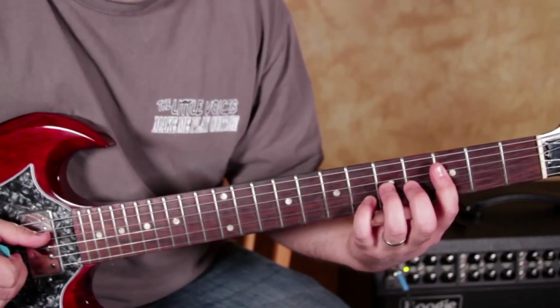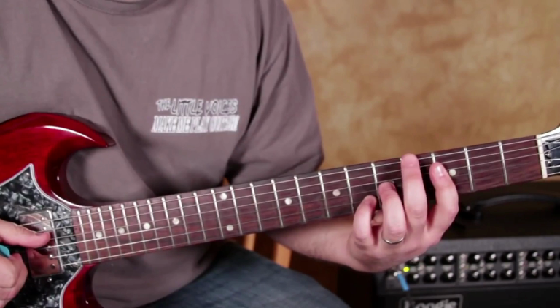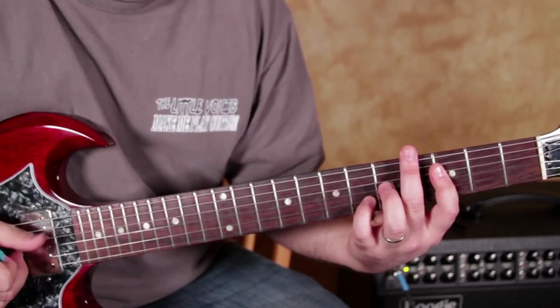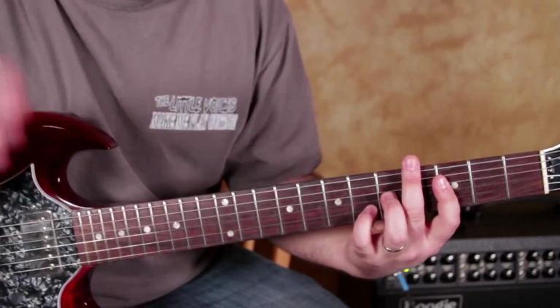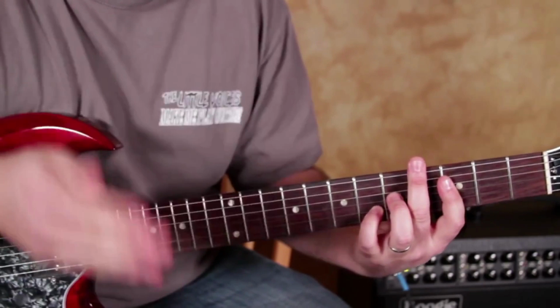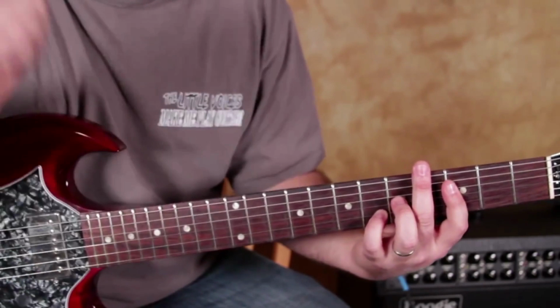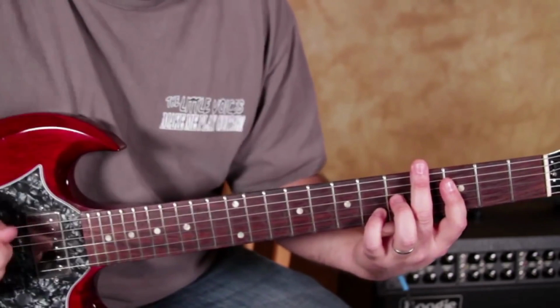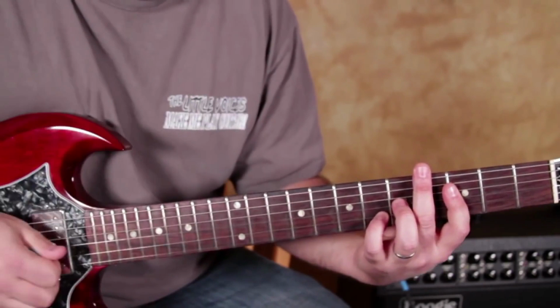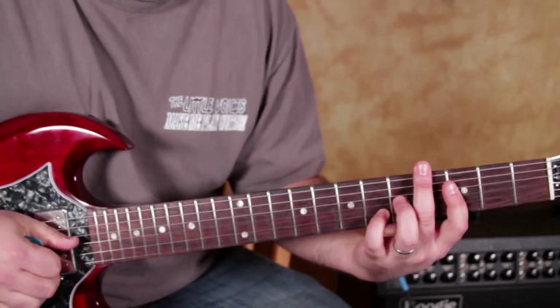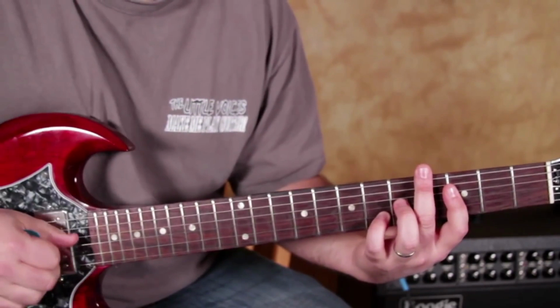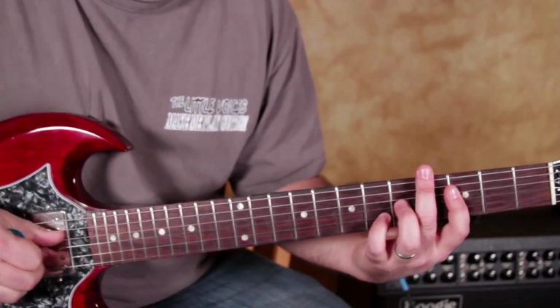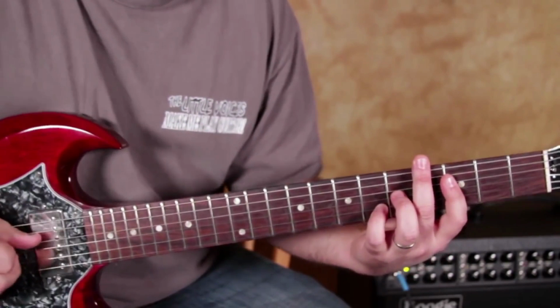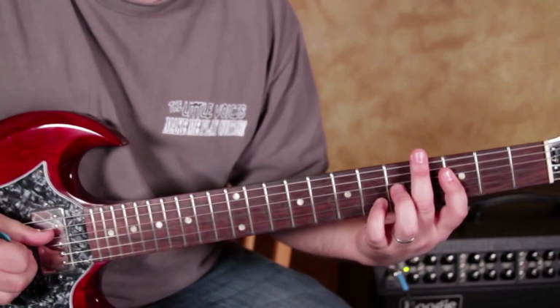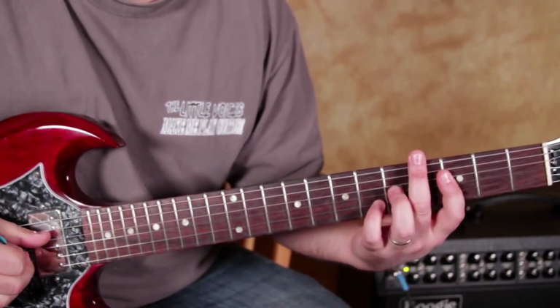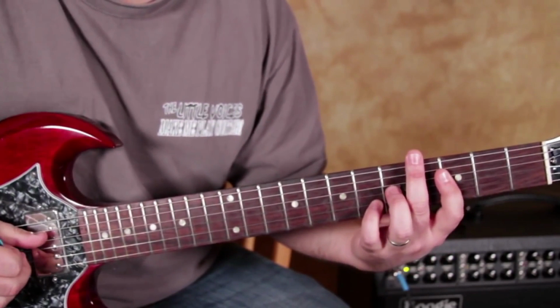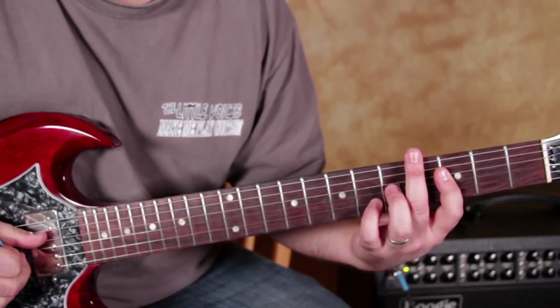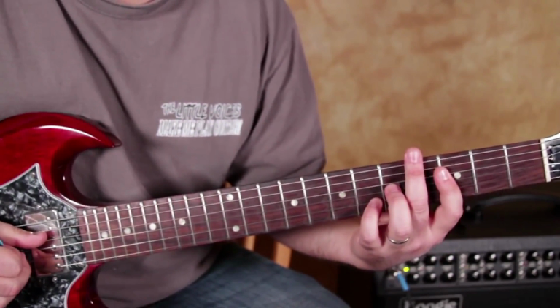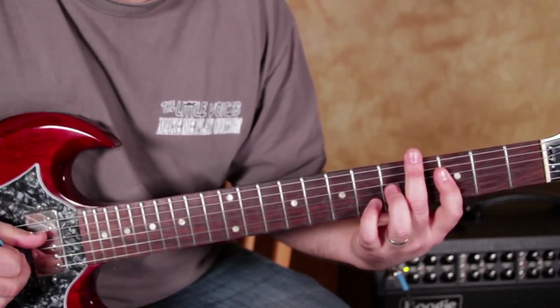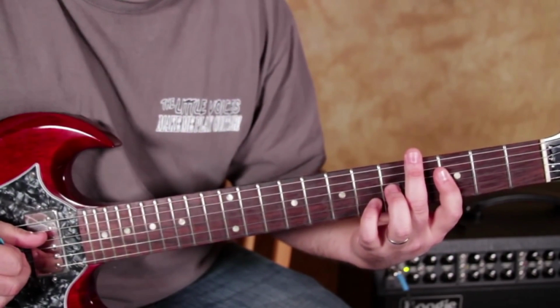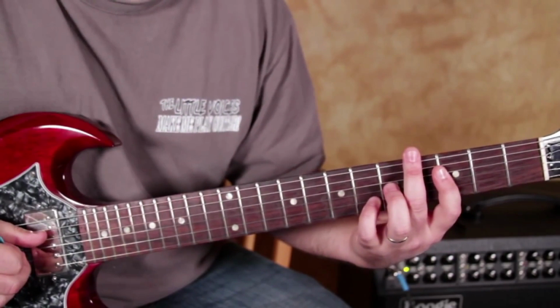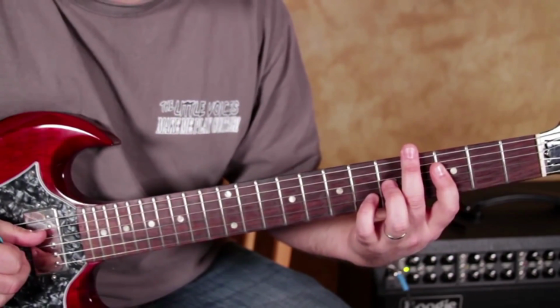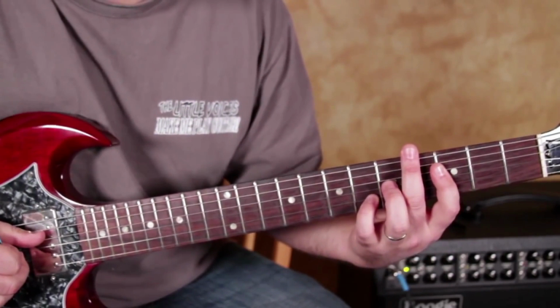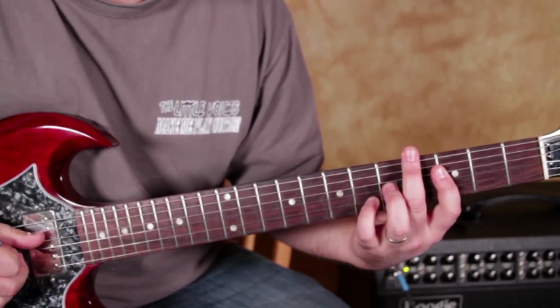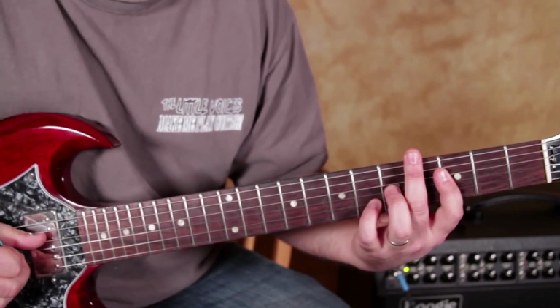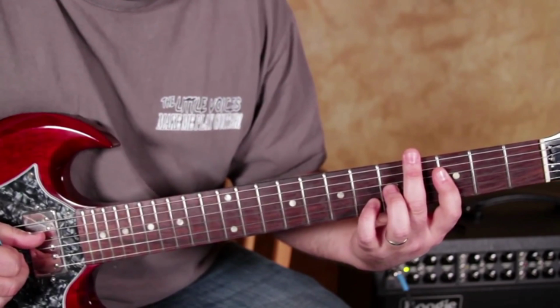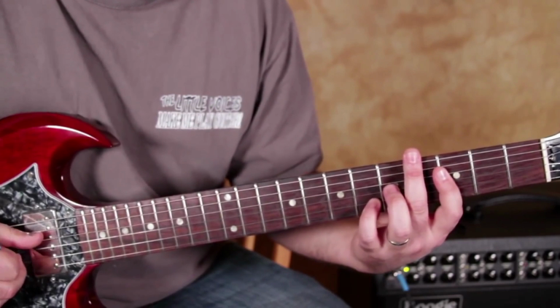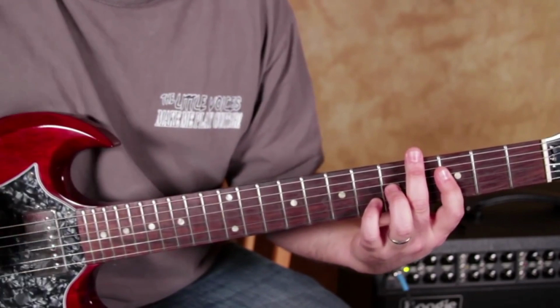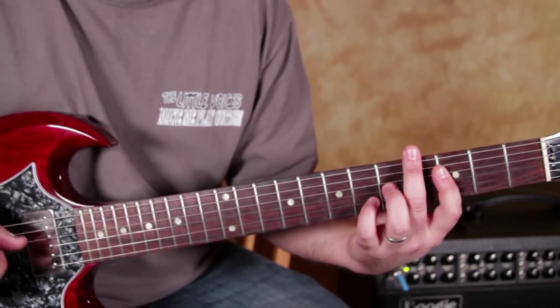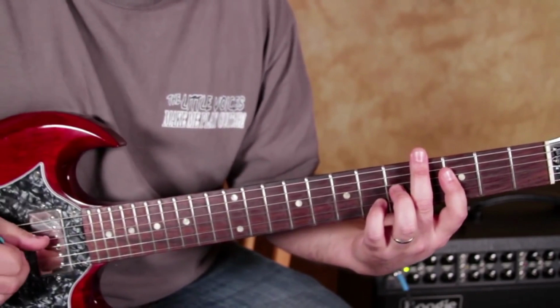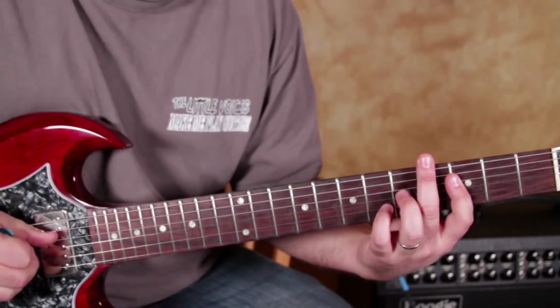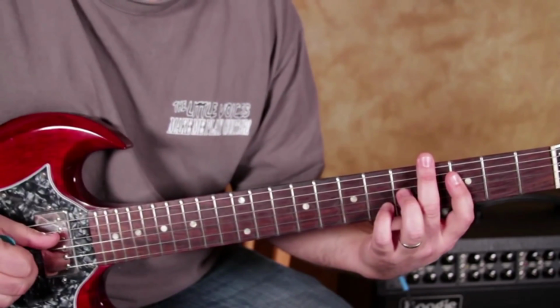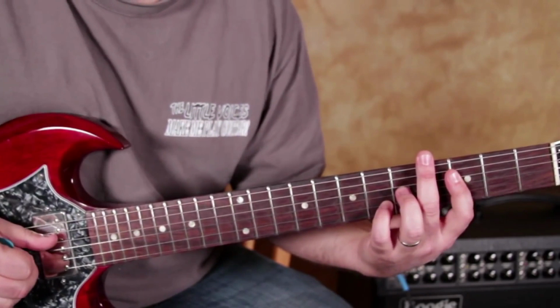So before it comes down on the 1 — 1, 2, 3, 4, 1 — it's the beat right before that 1.